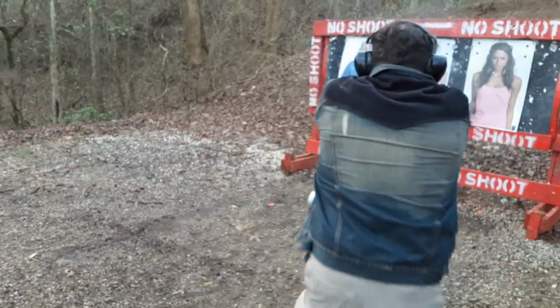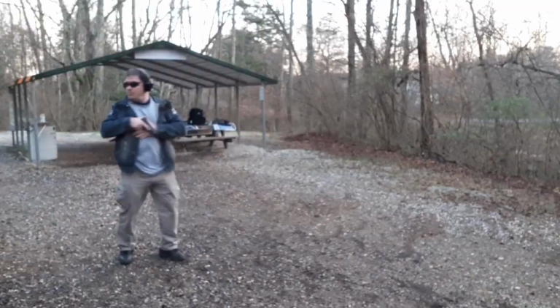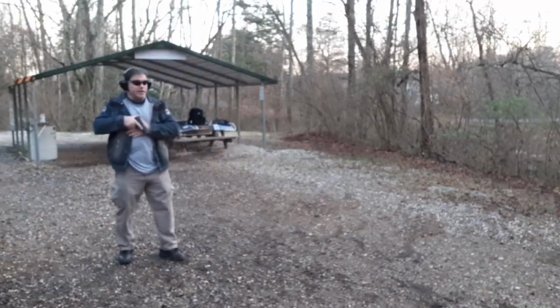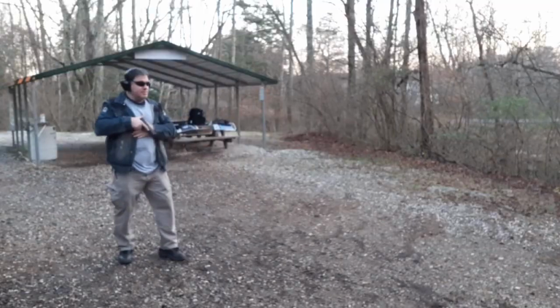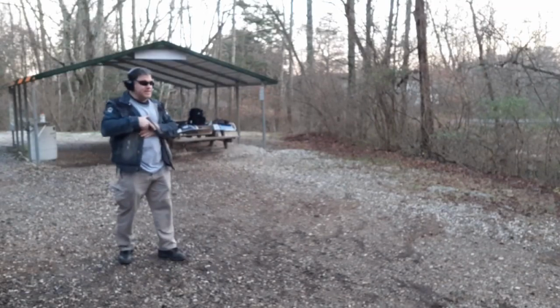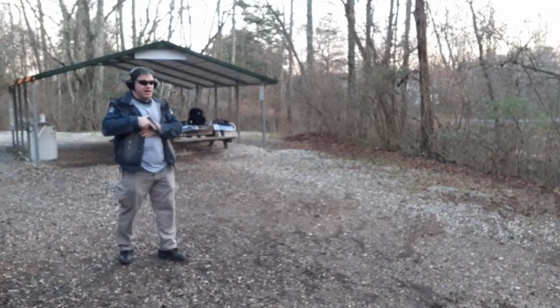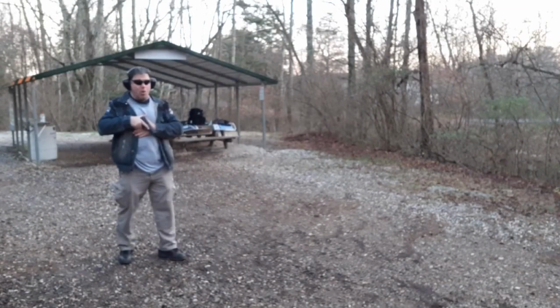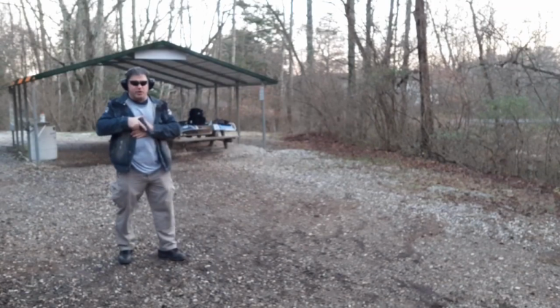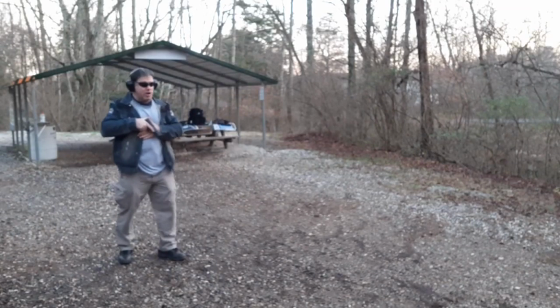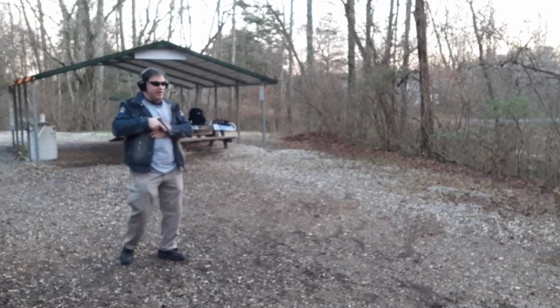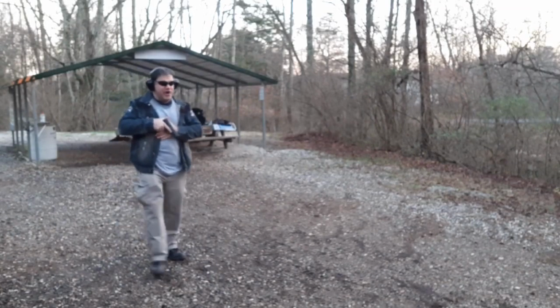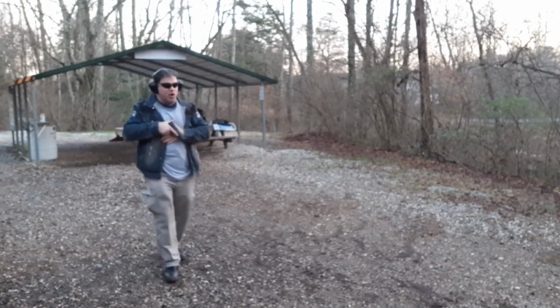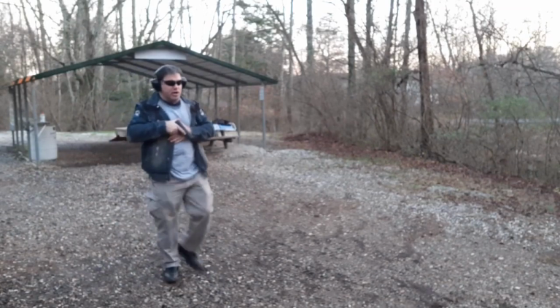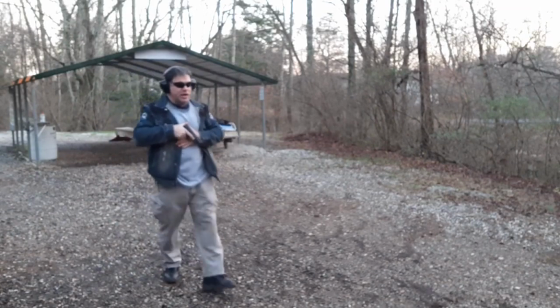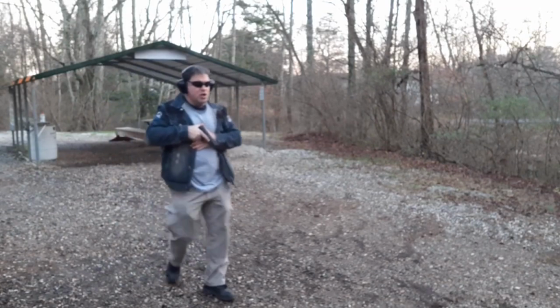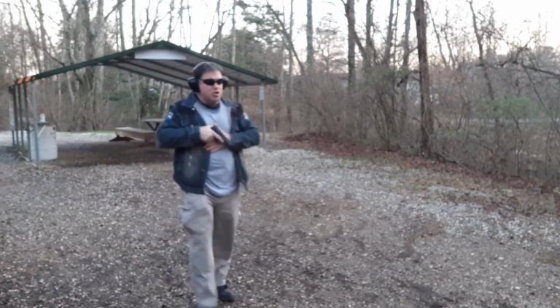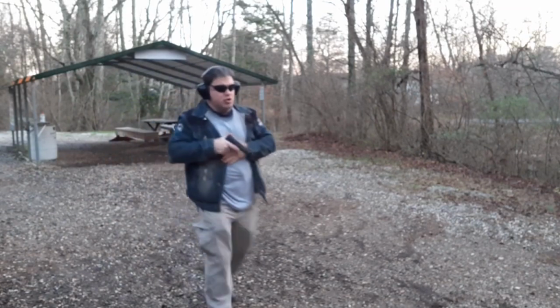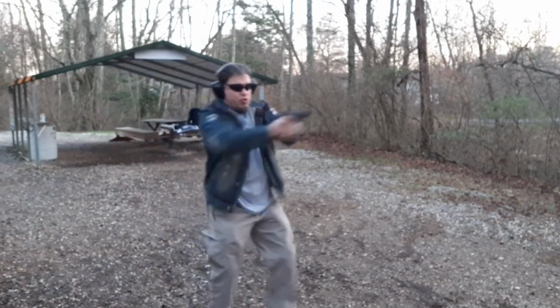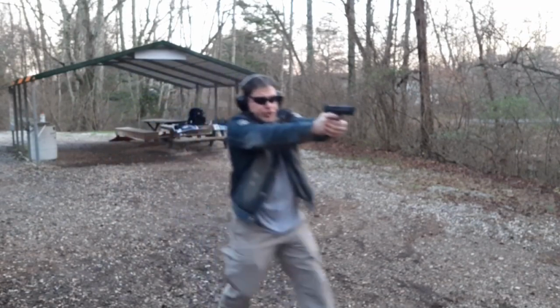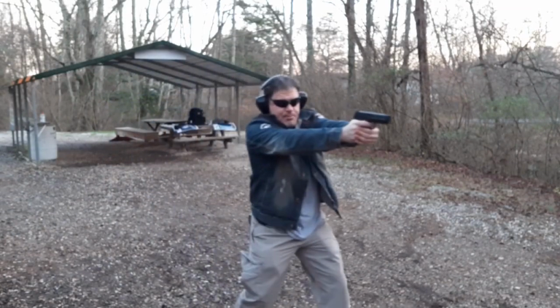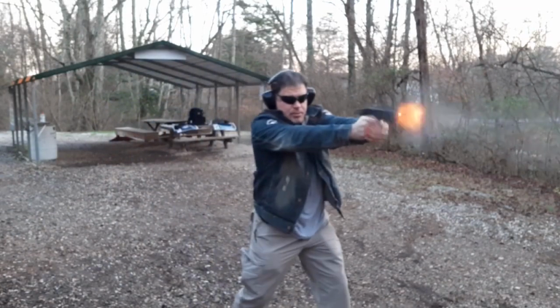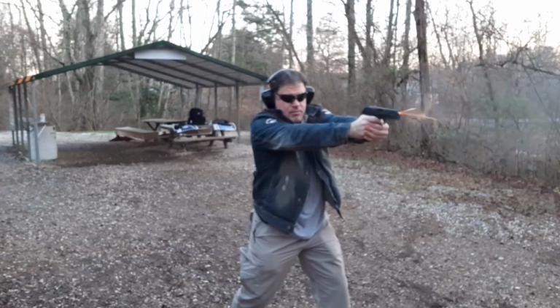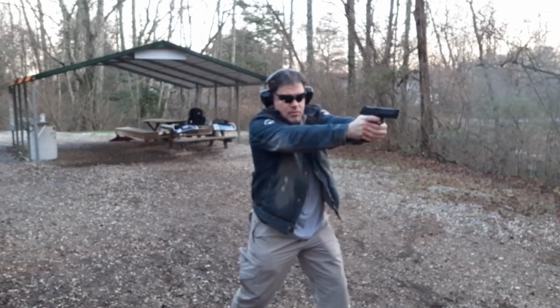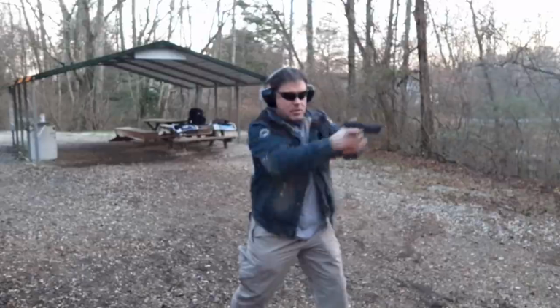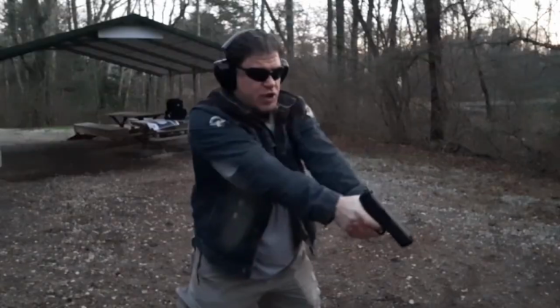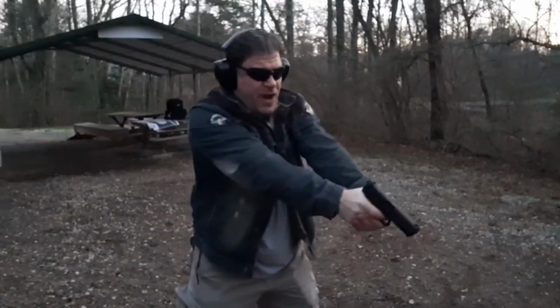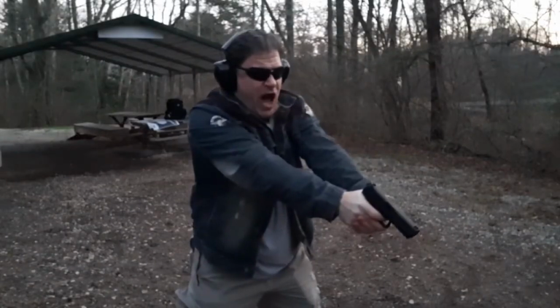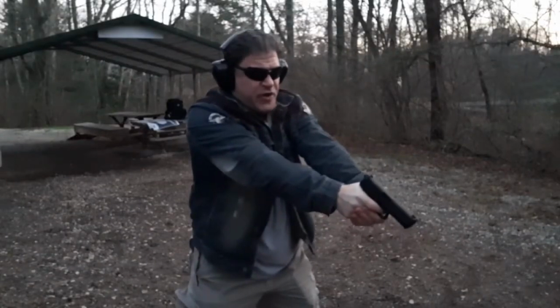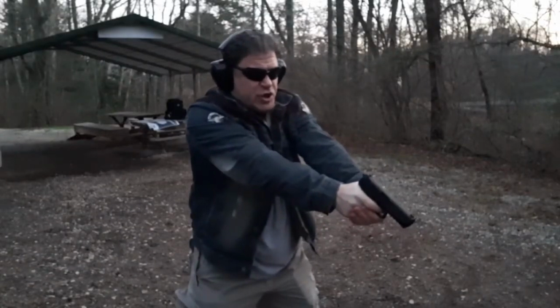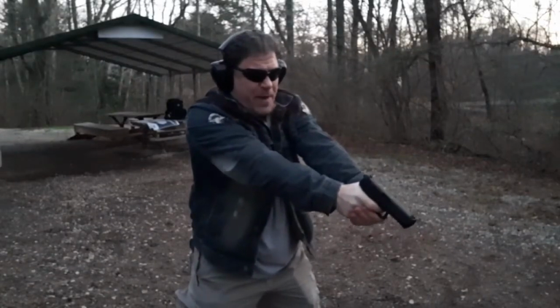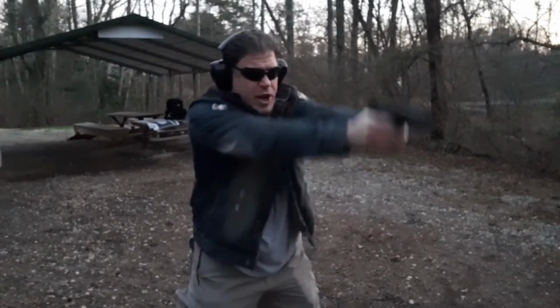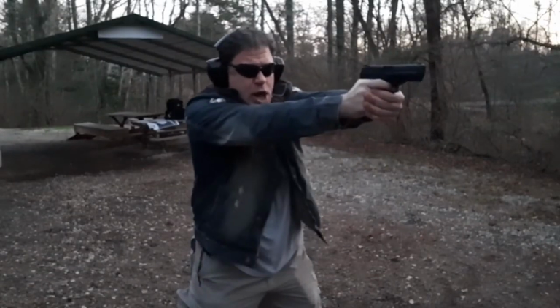I'm looking, I'm scanning, I'm walking around on my five-yard line. She will snap. Drop the knife! Yo babe, you can do it!